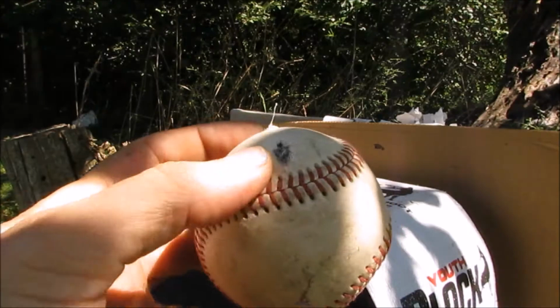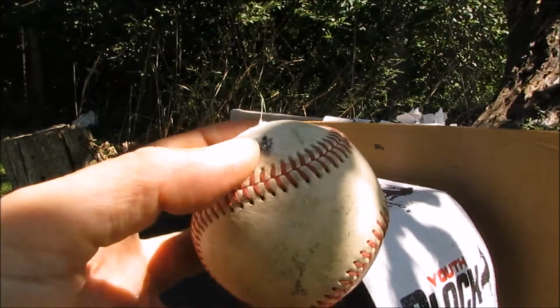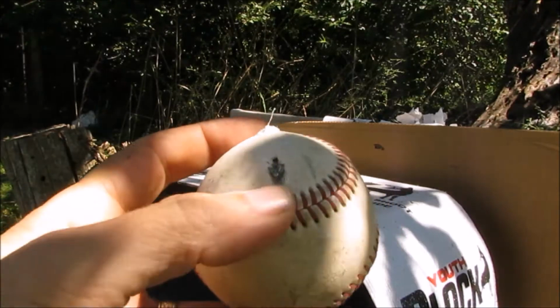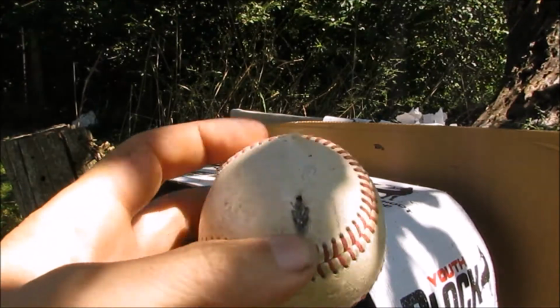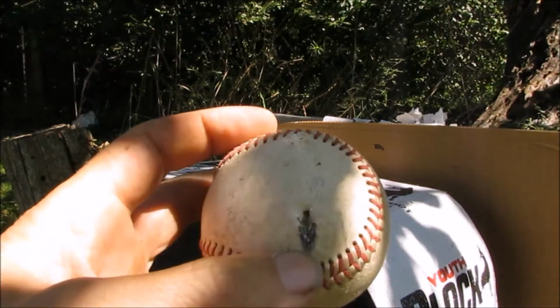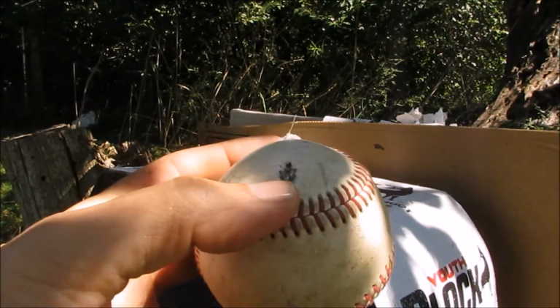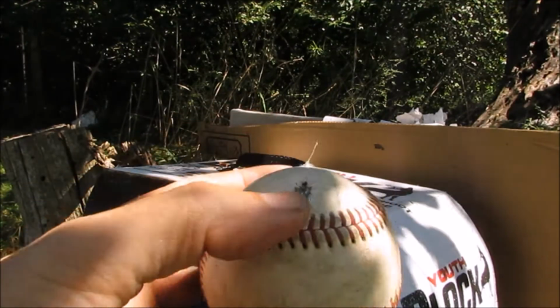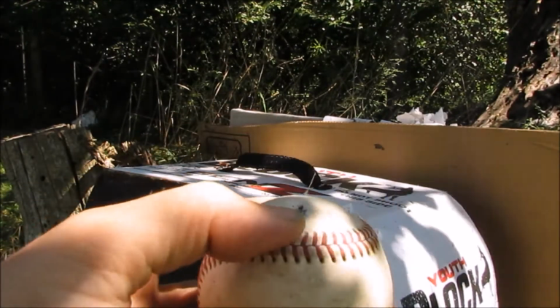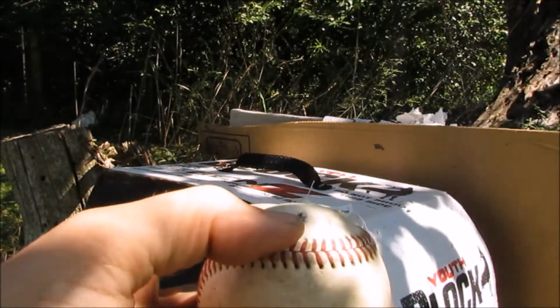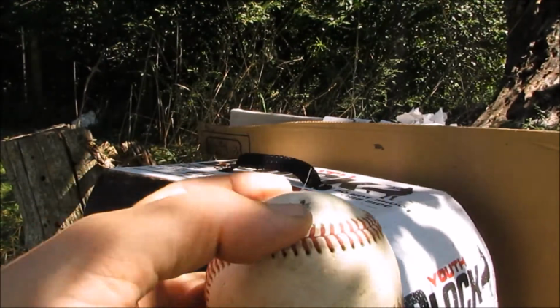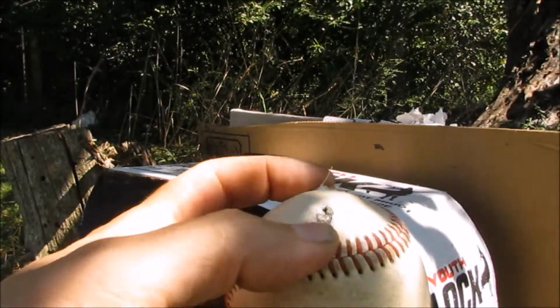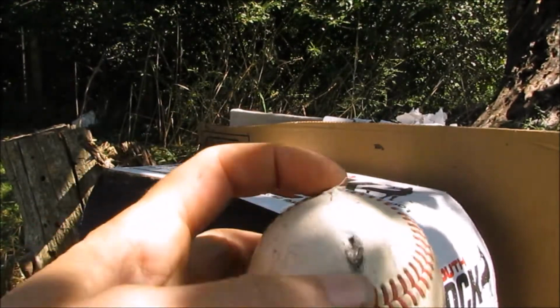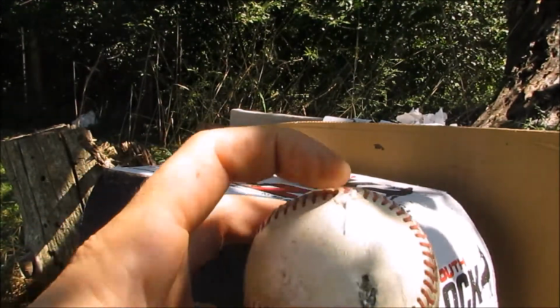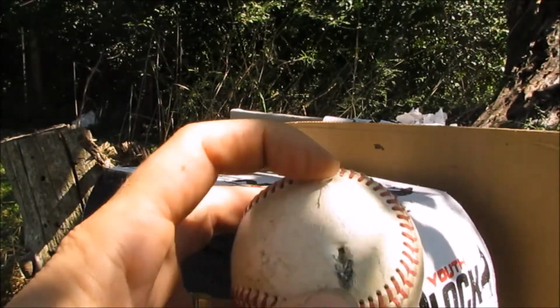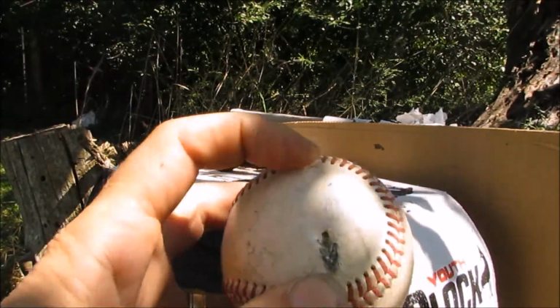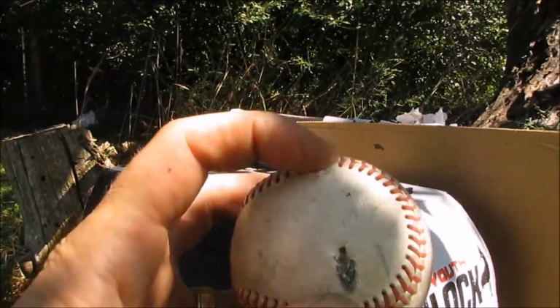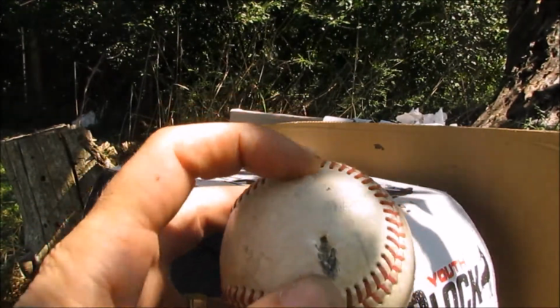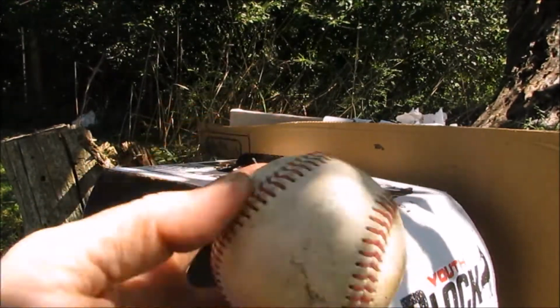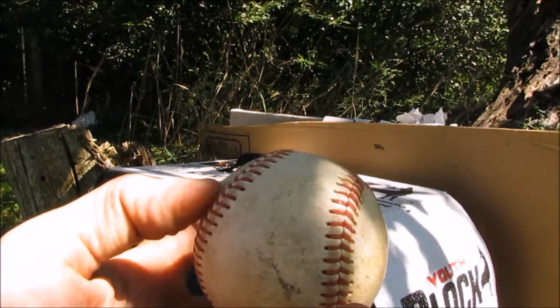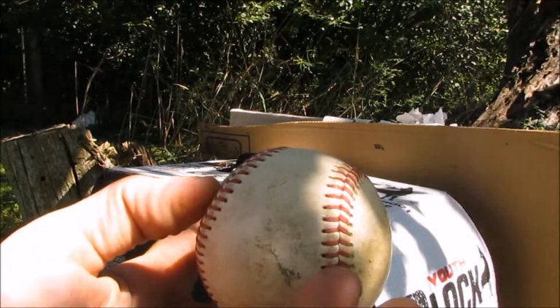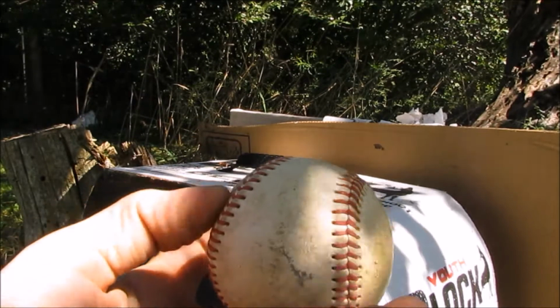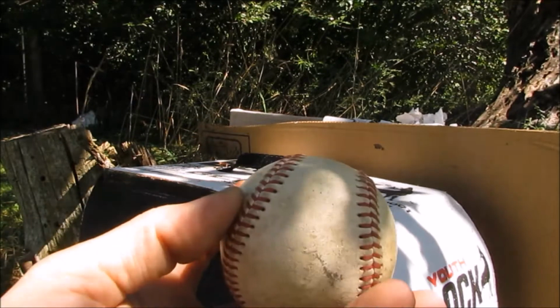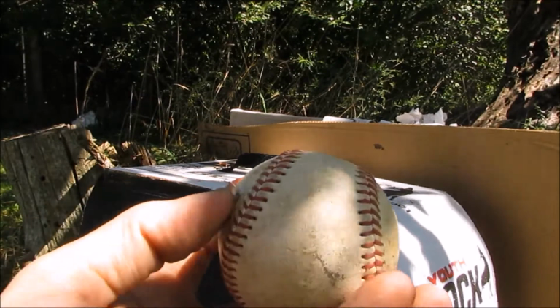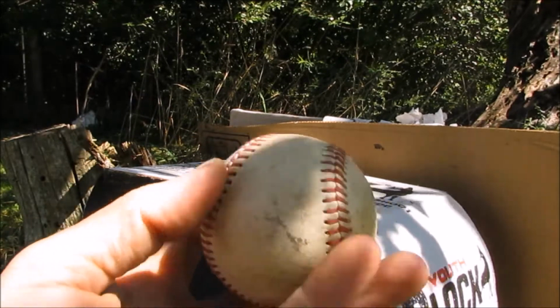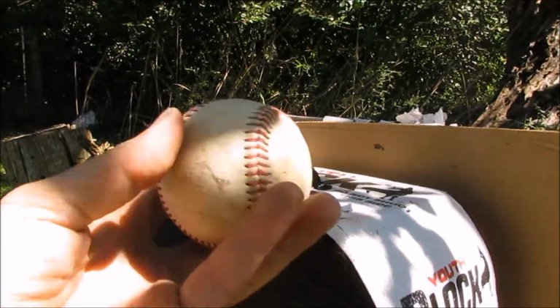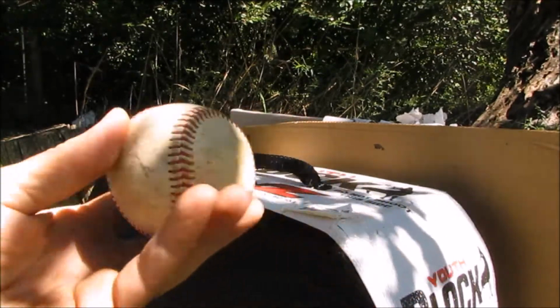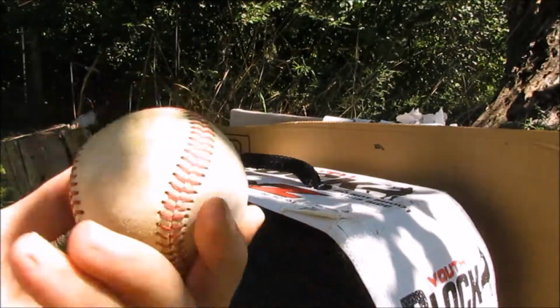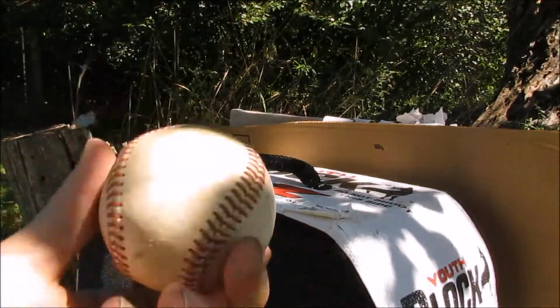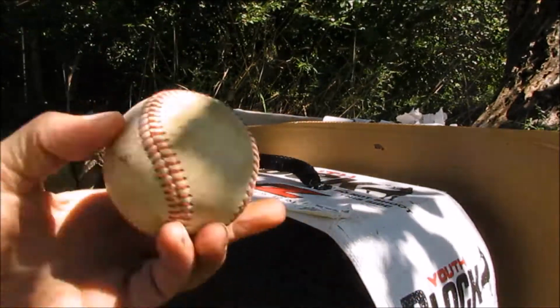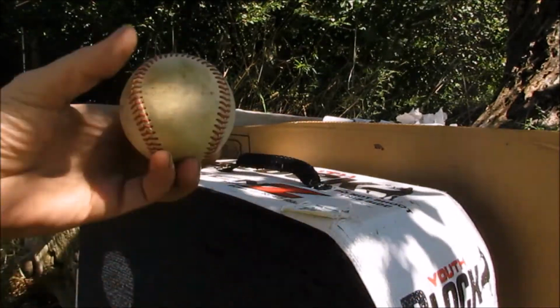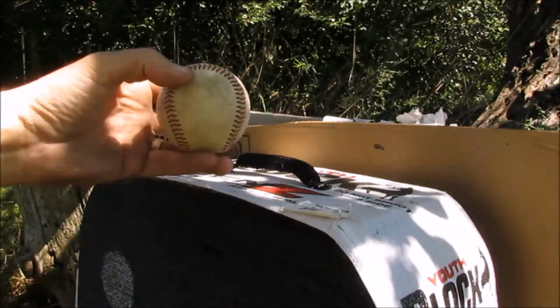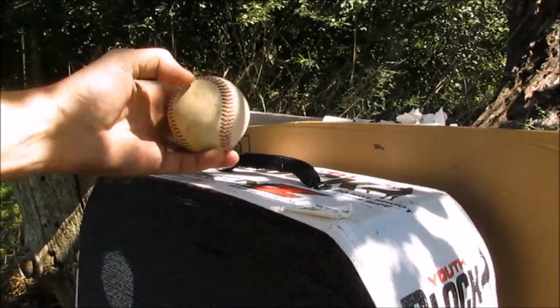So we just nicked it along the side — hit here and then came out on this side. So it was just catching along the side. We'll try it one more time.